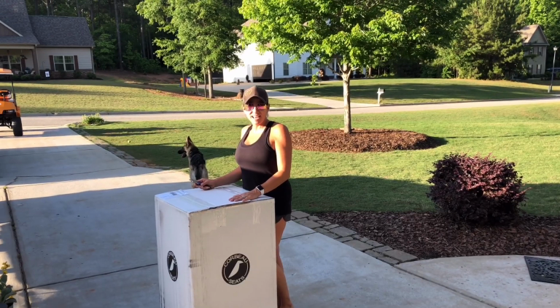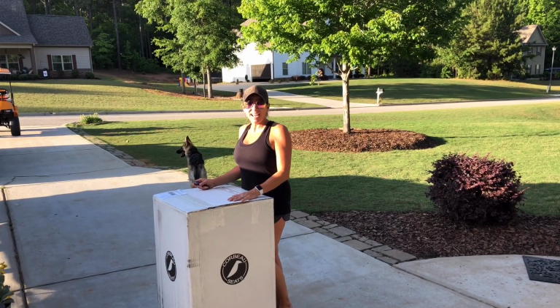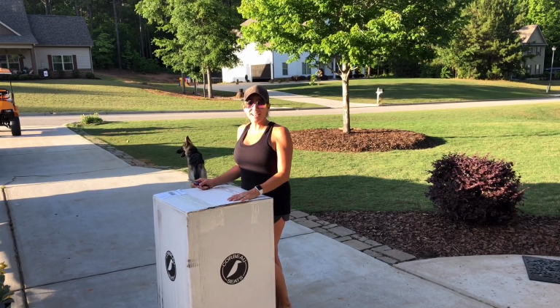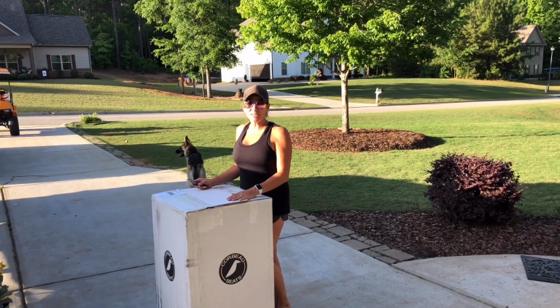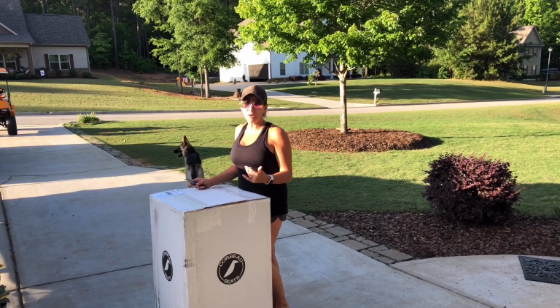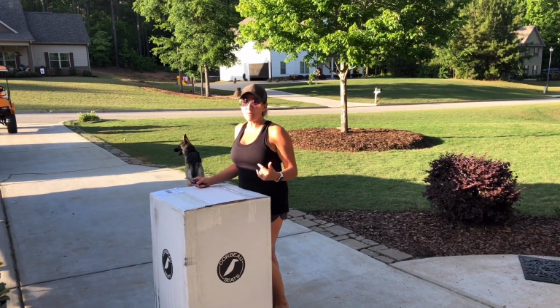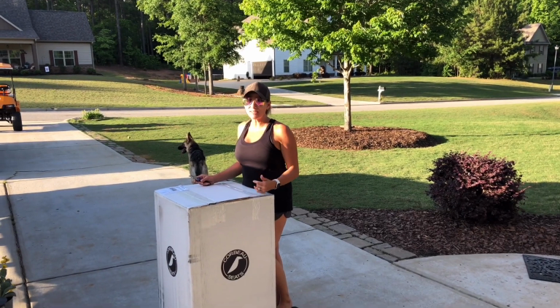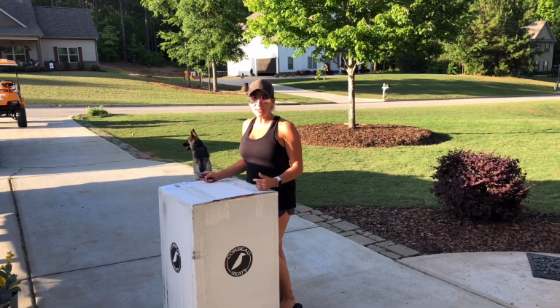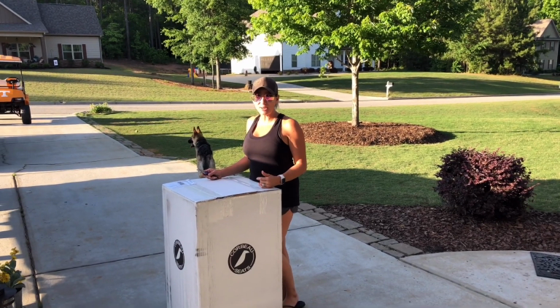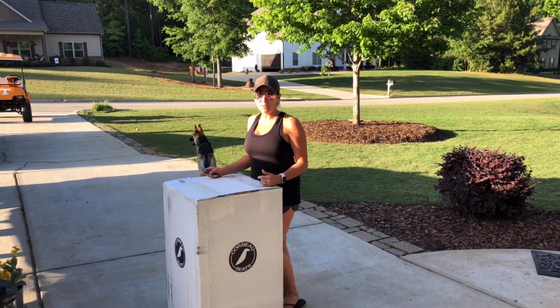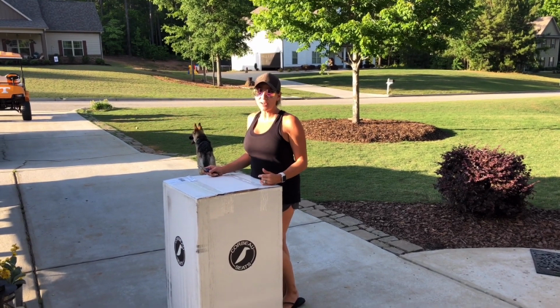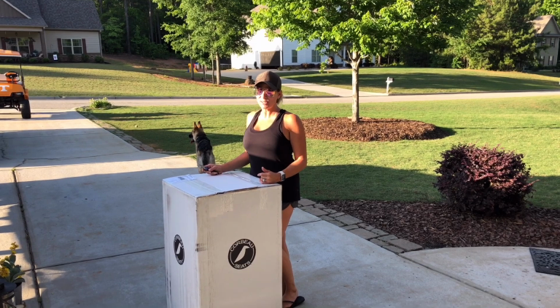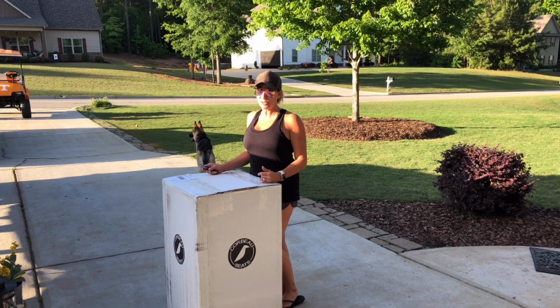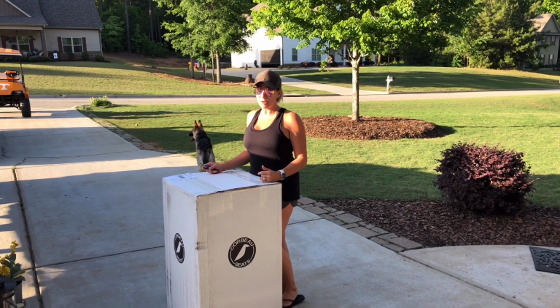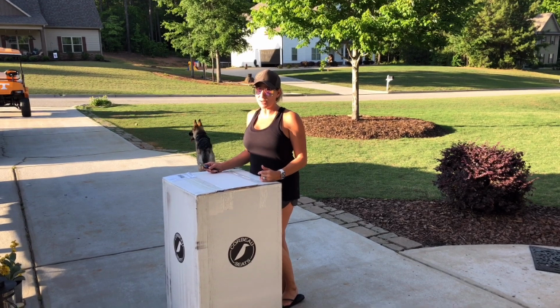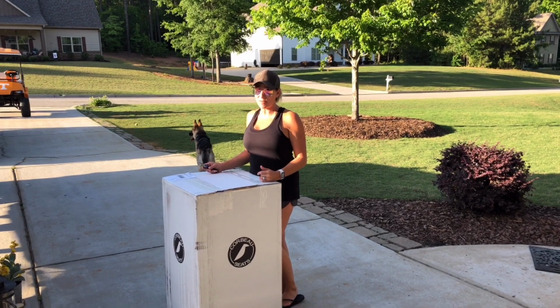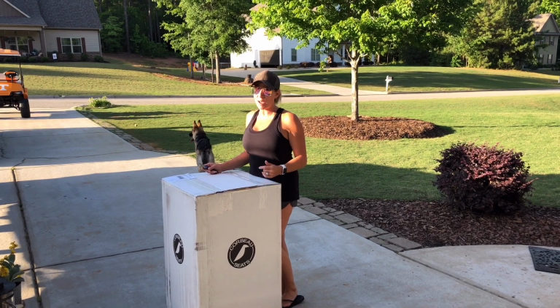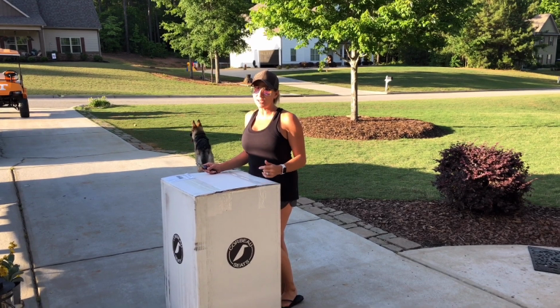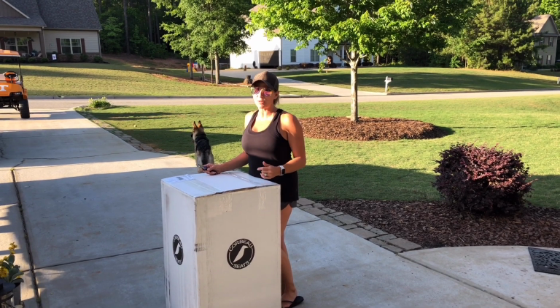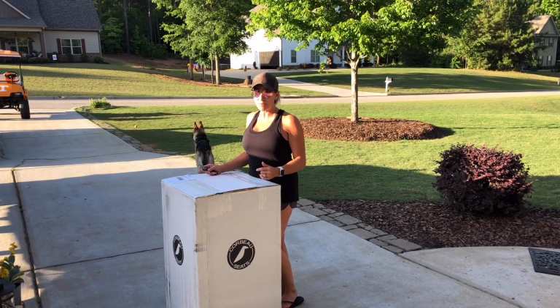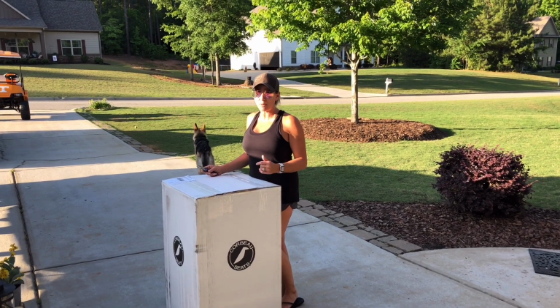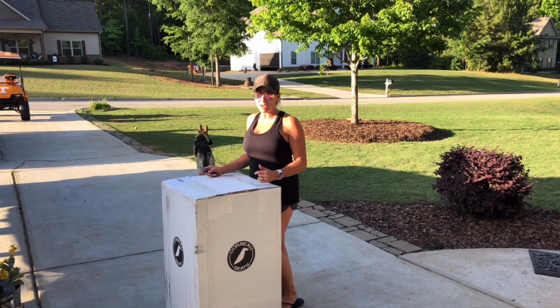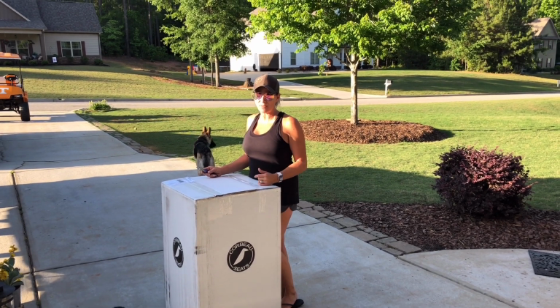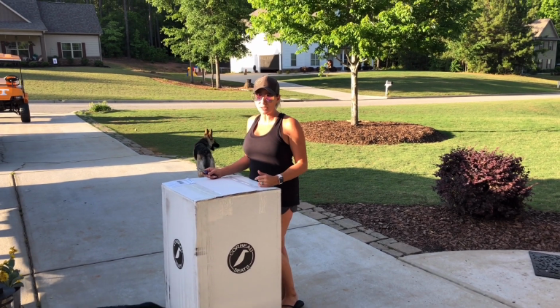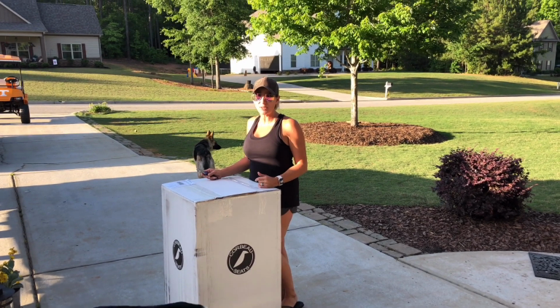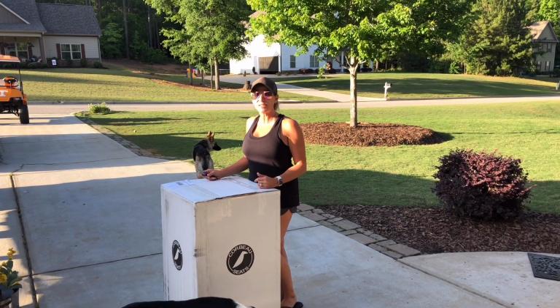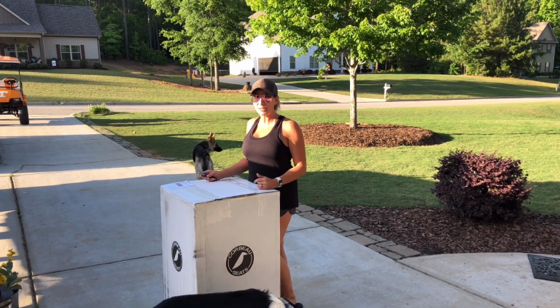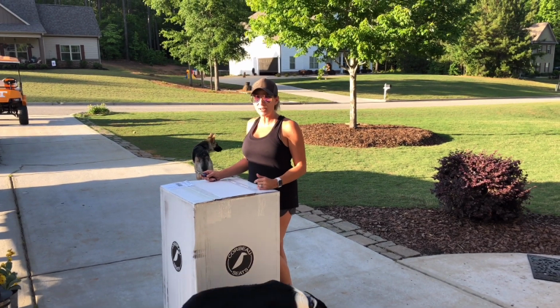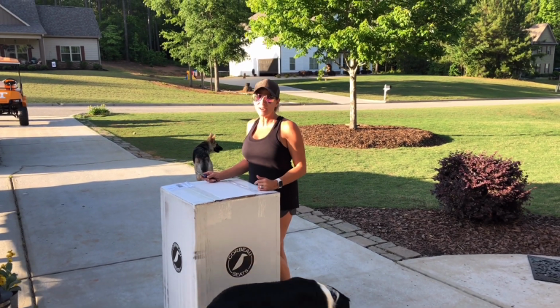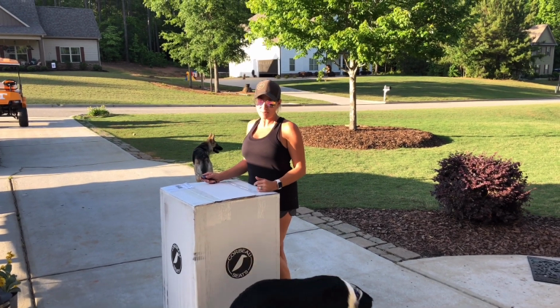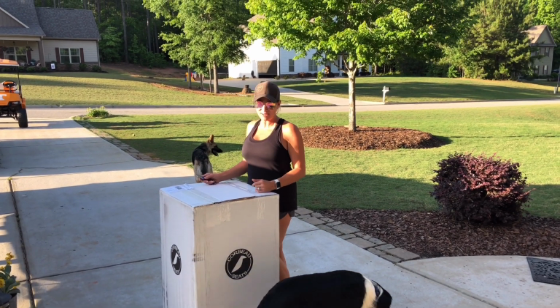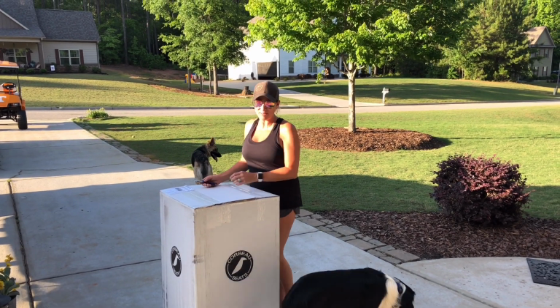Hey guys, welcome back to the channel. FedEx just dropped off a package we have been waiting for, so let's get to it and open it up.